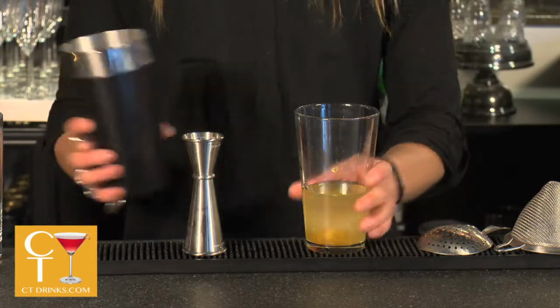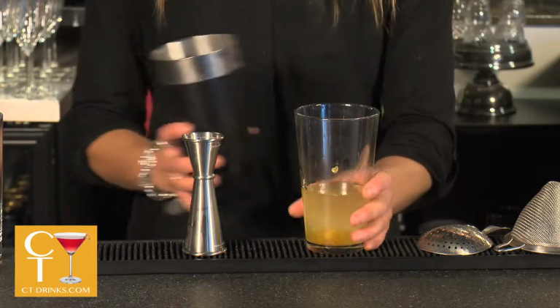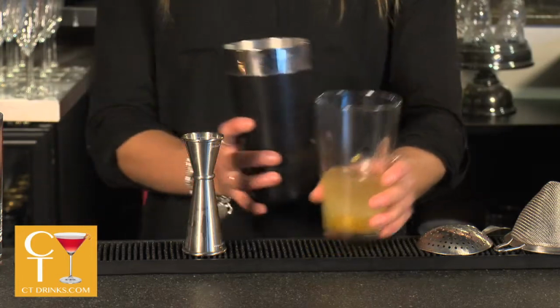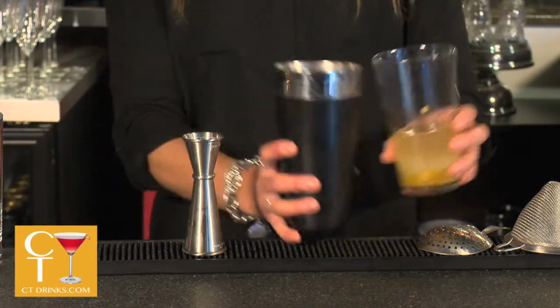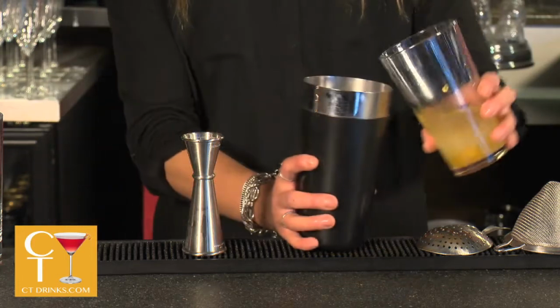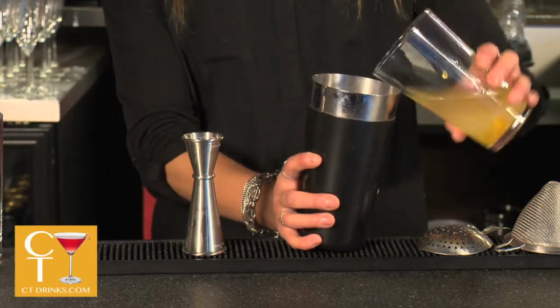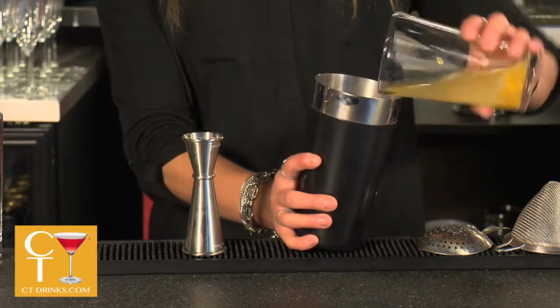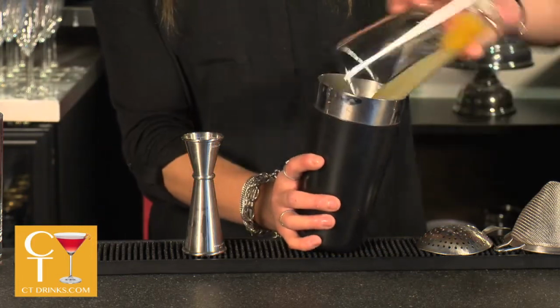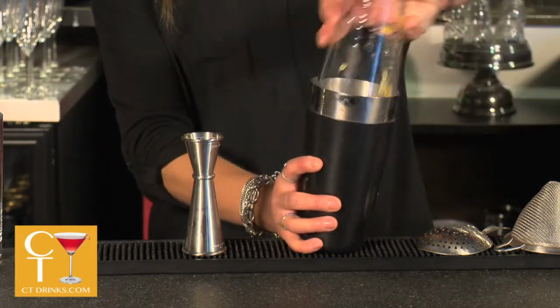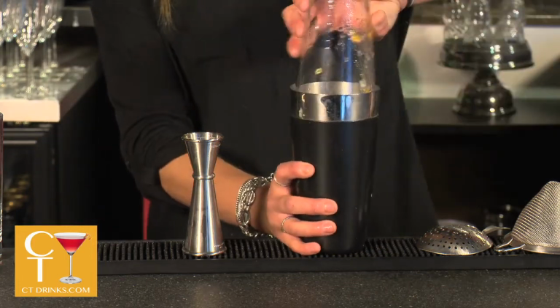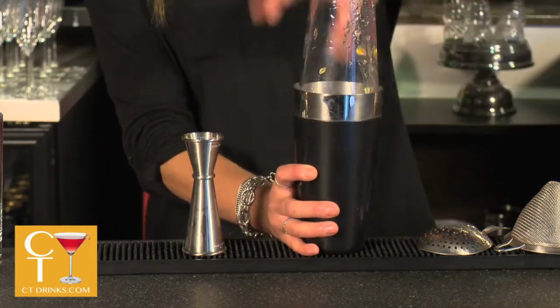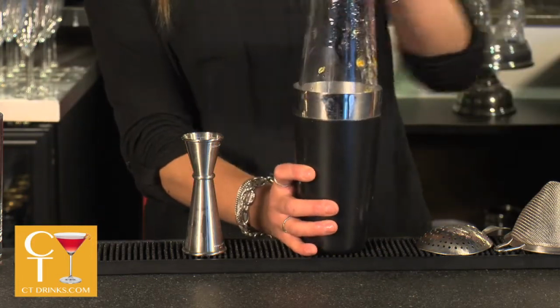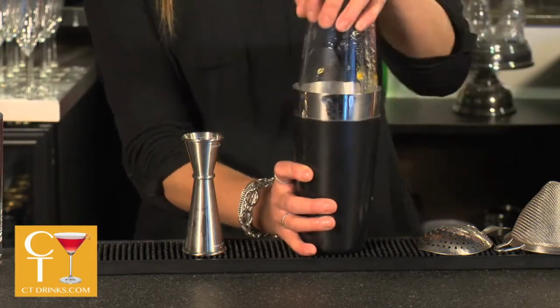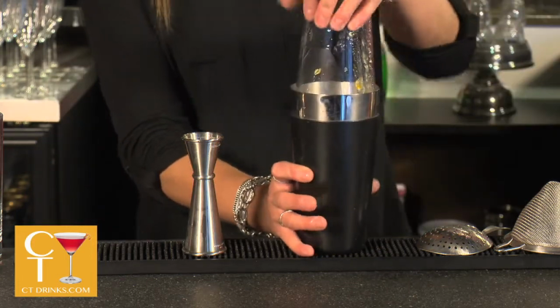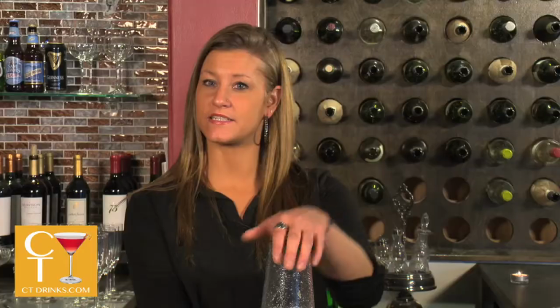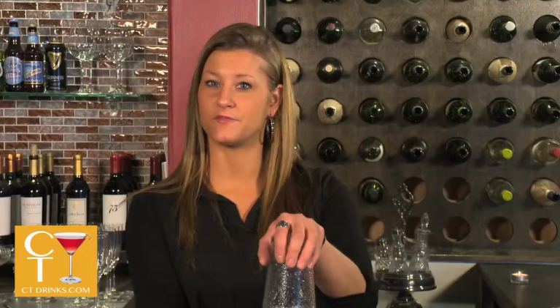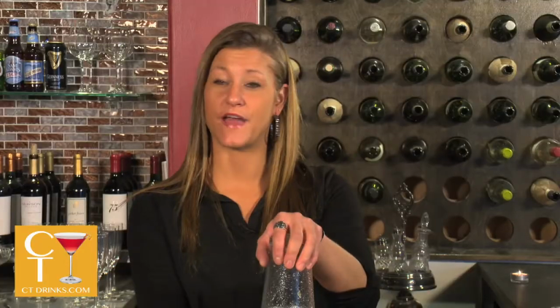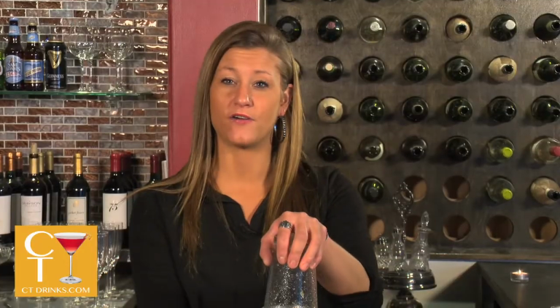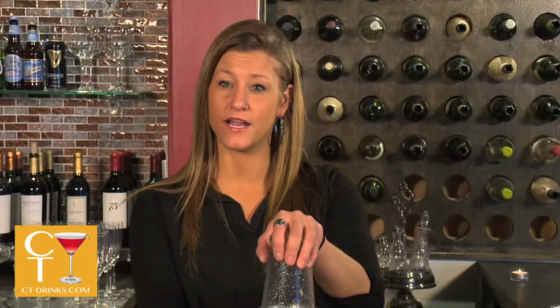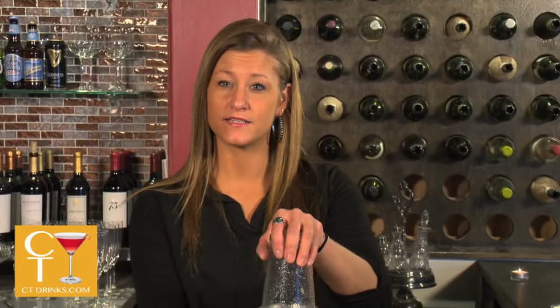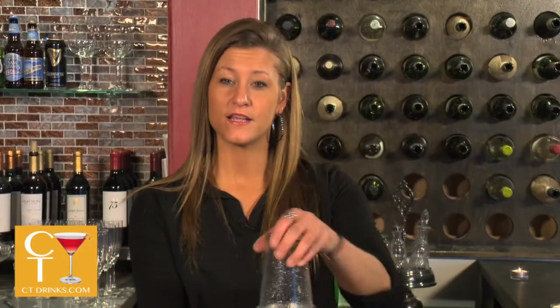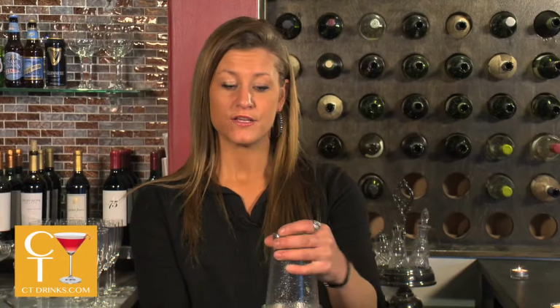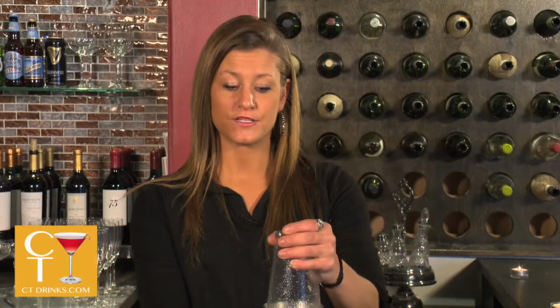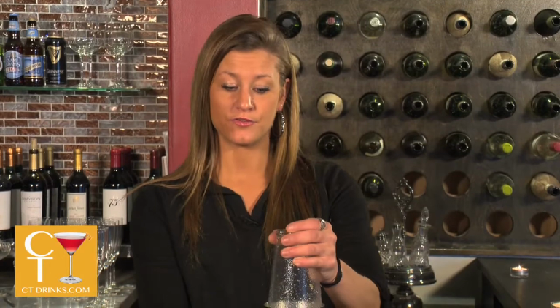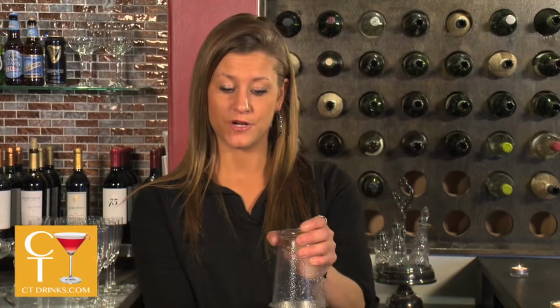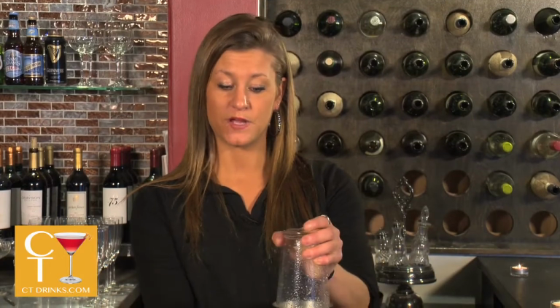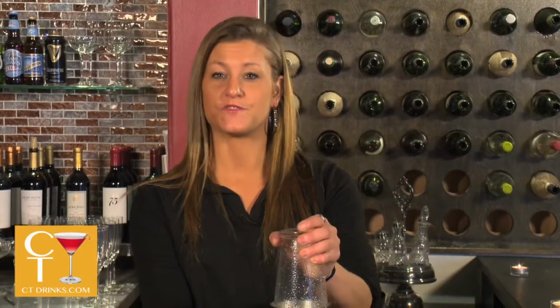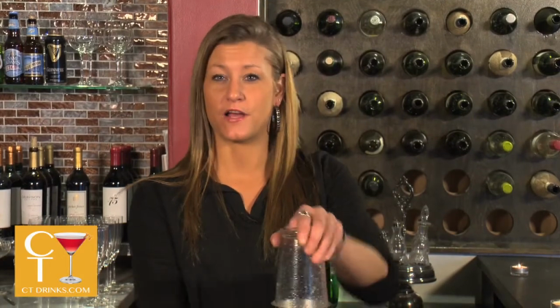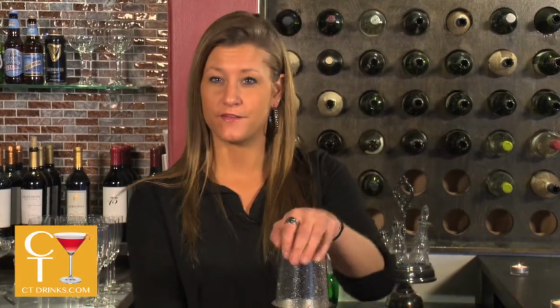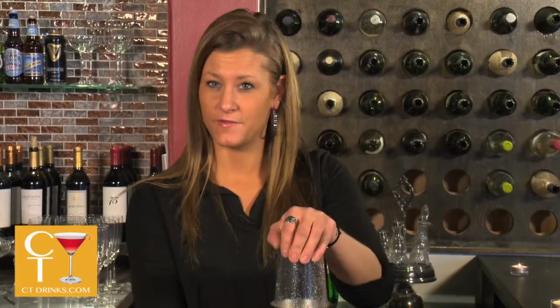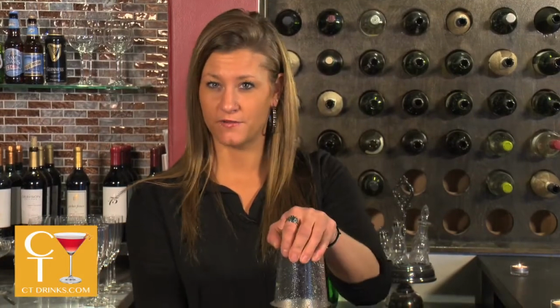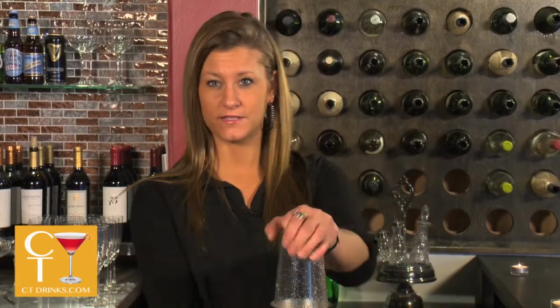And then we're going to dry shake it. It's done without ice, so the drink becomes frothy from the egg whites.